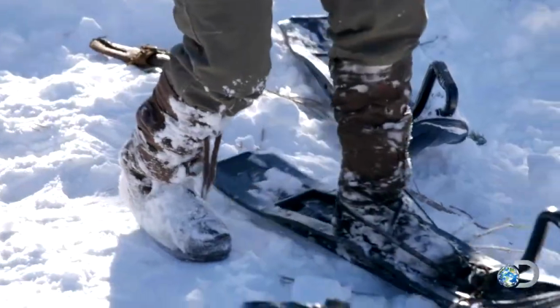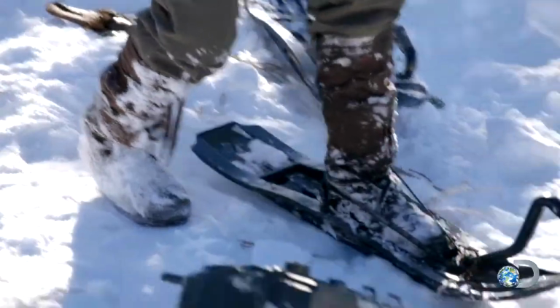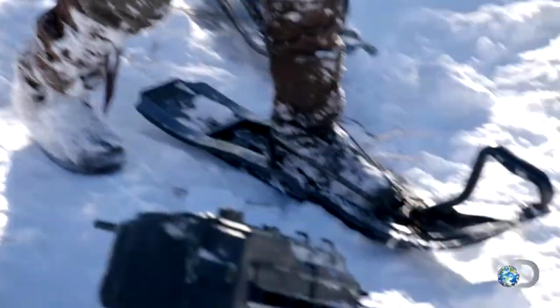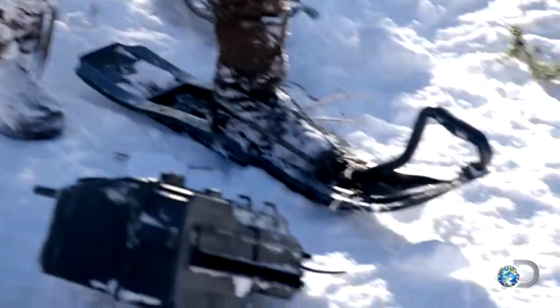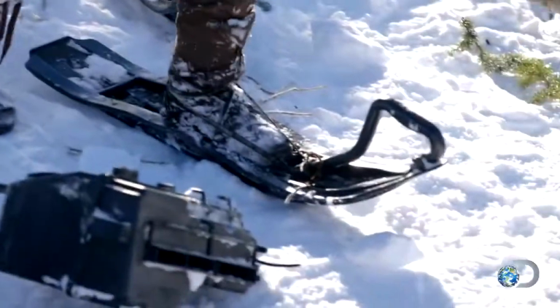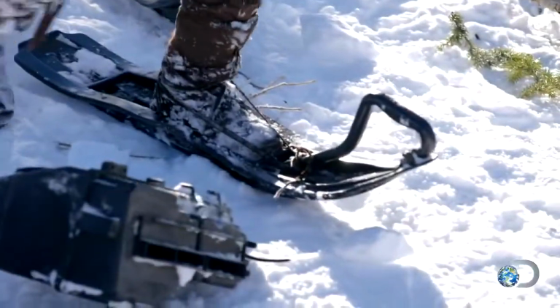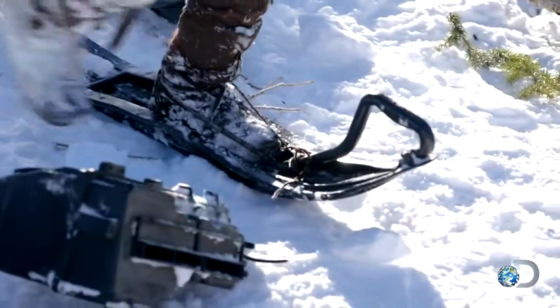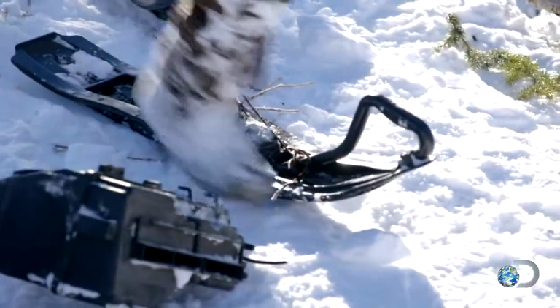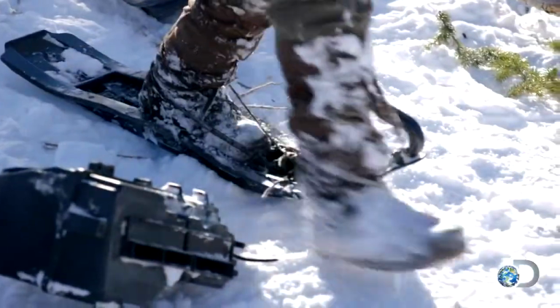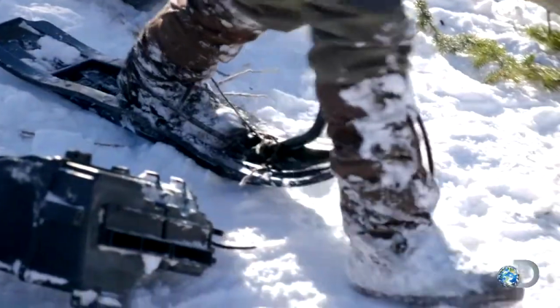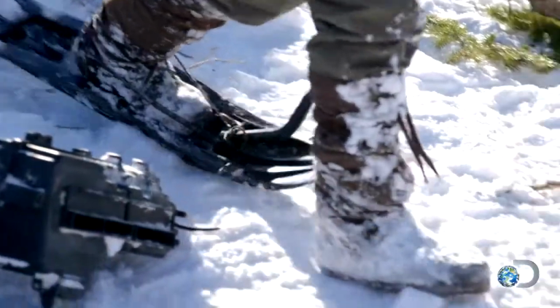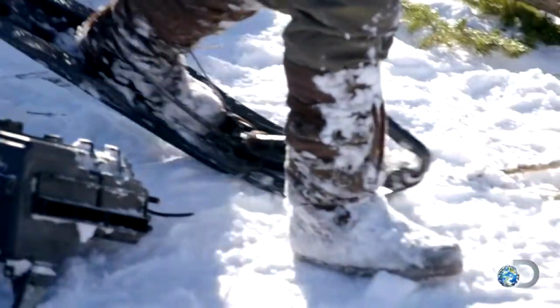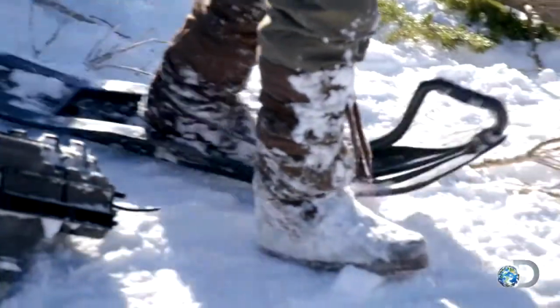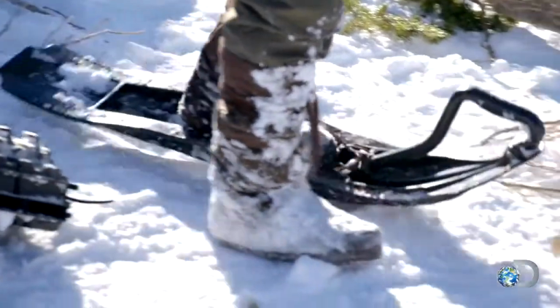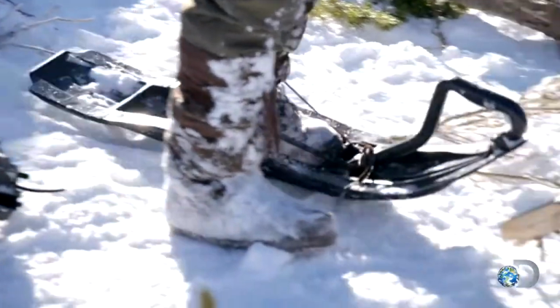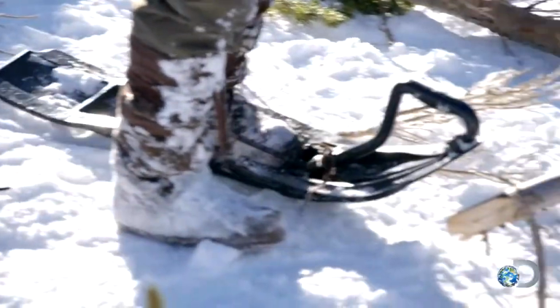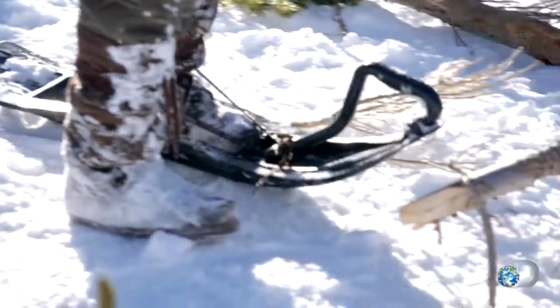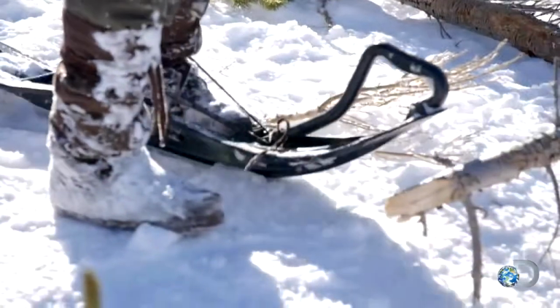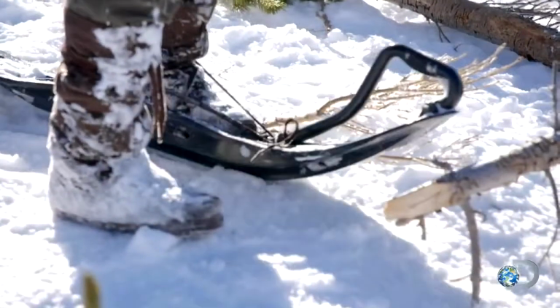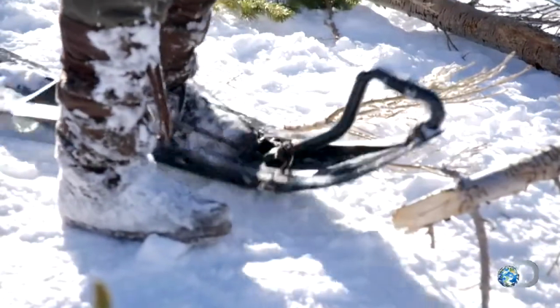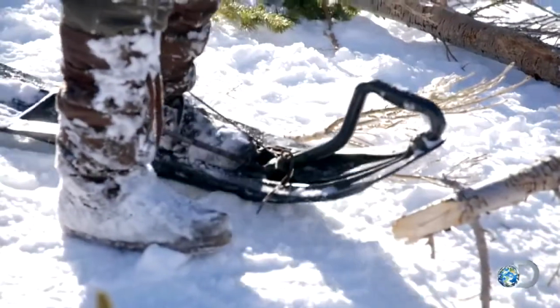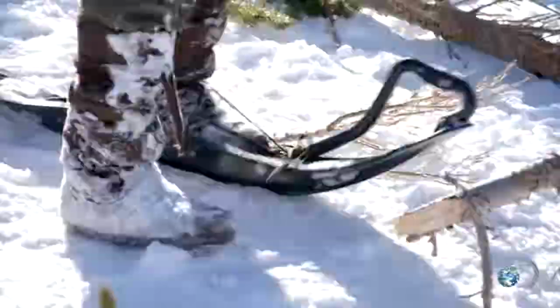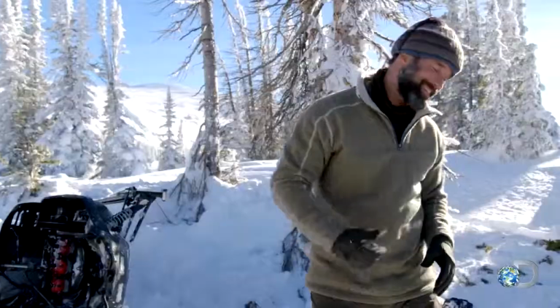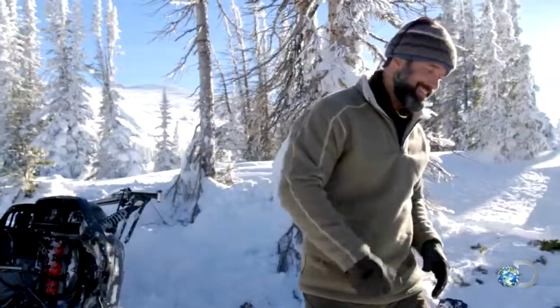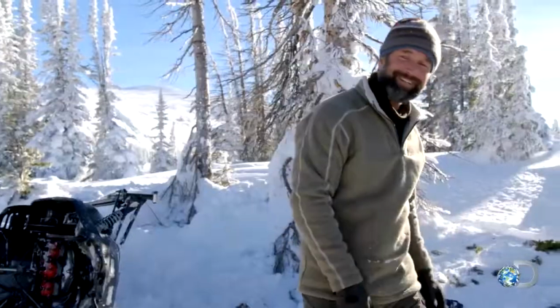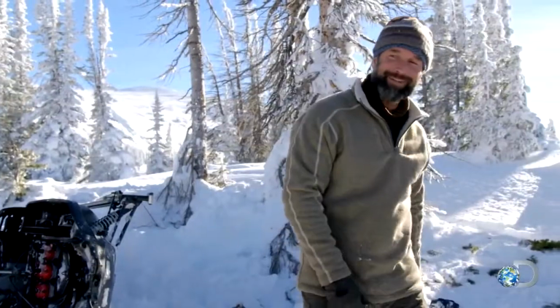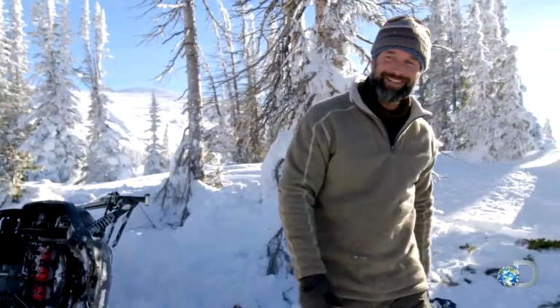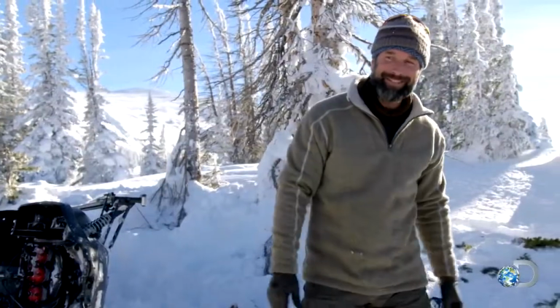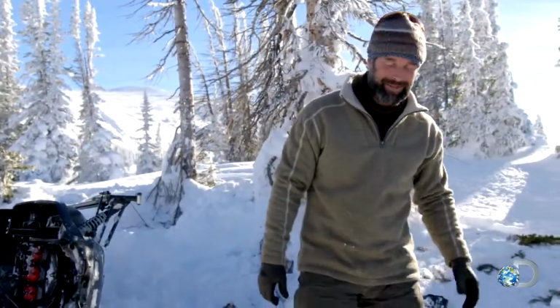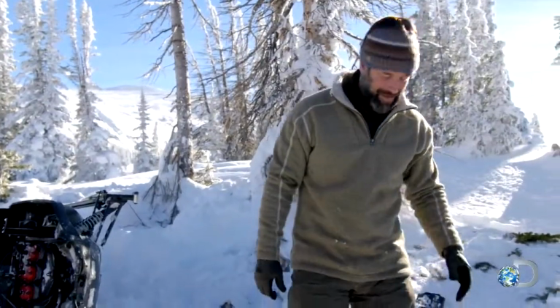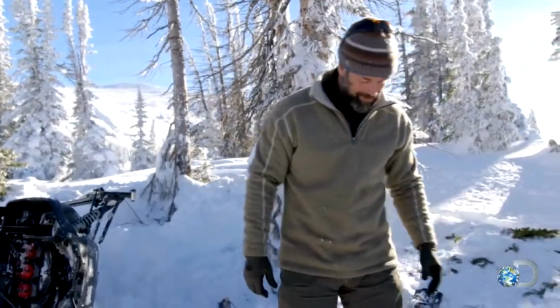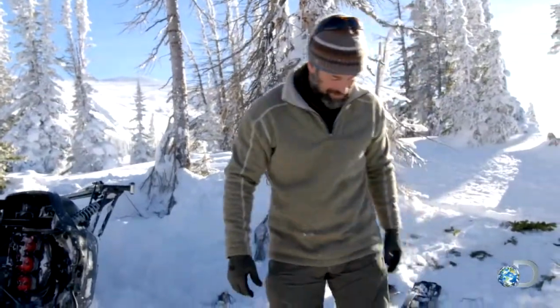I think that's going to work right there. Just enough heel lift right there. Let's get the other one on and see what happens.